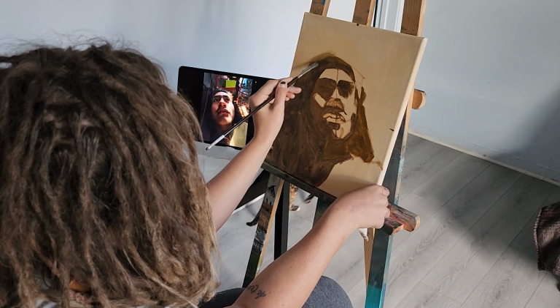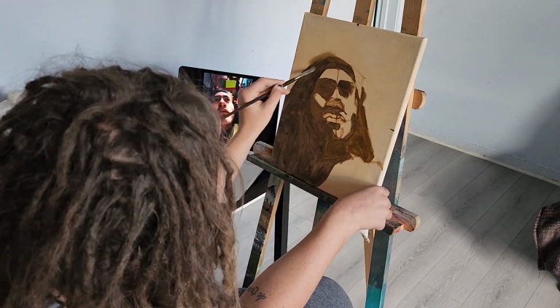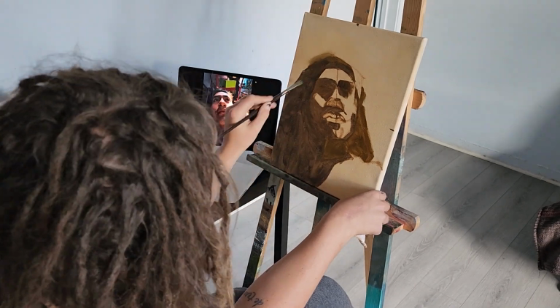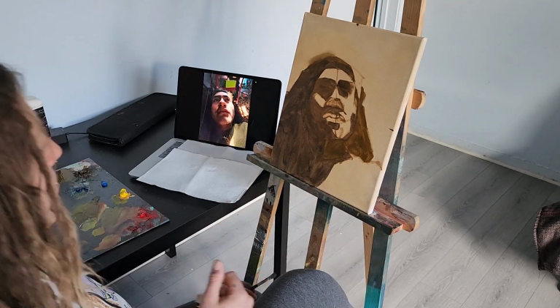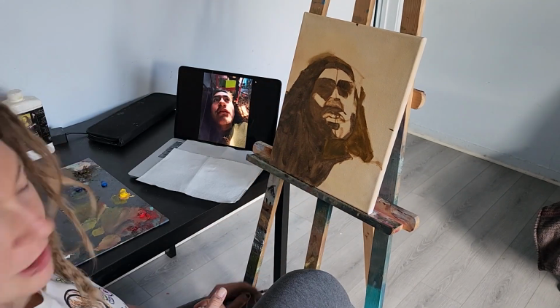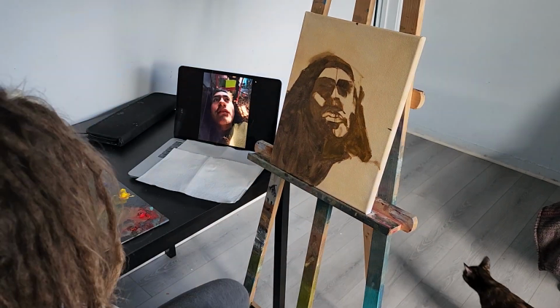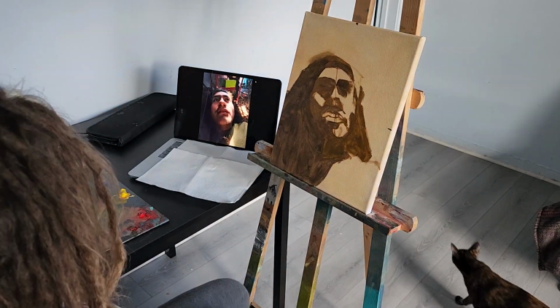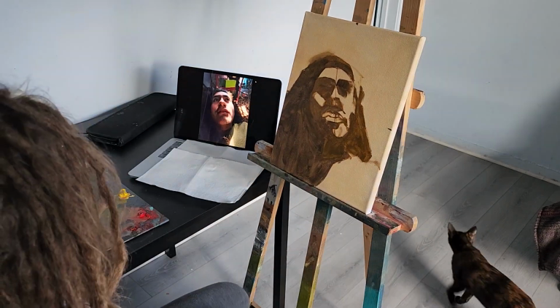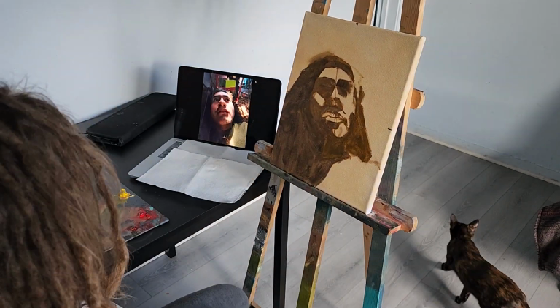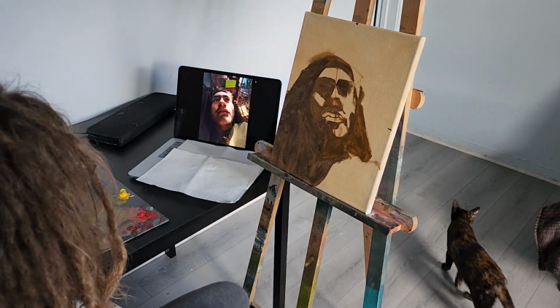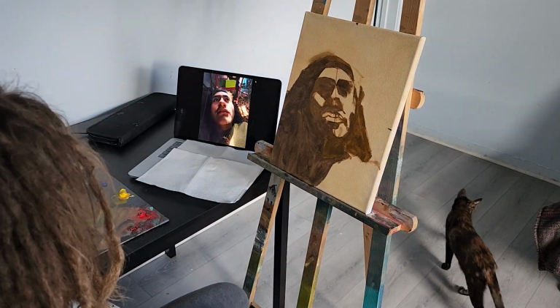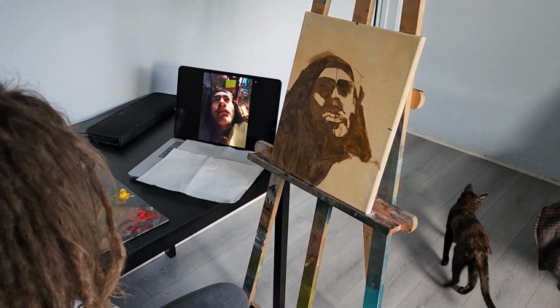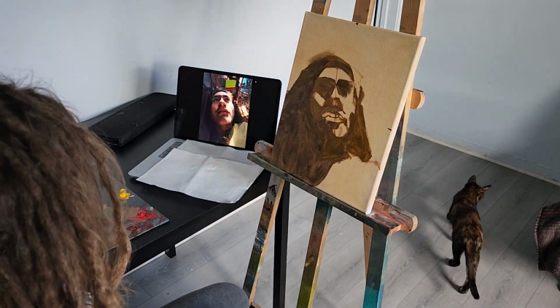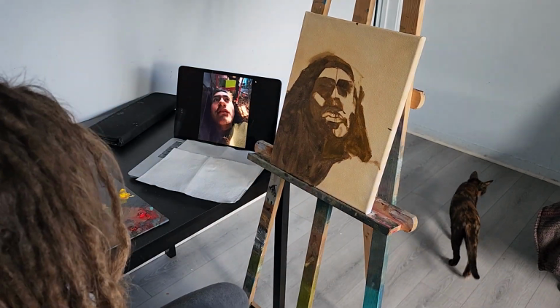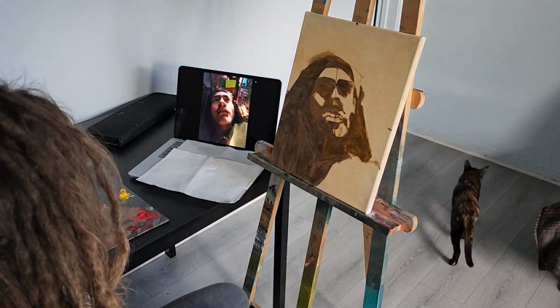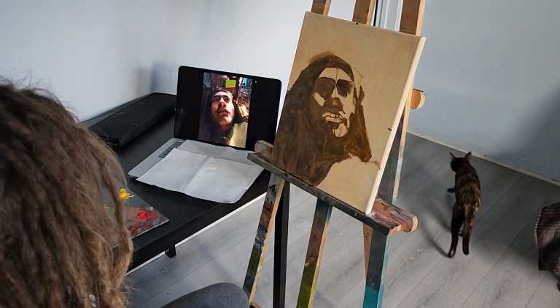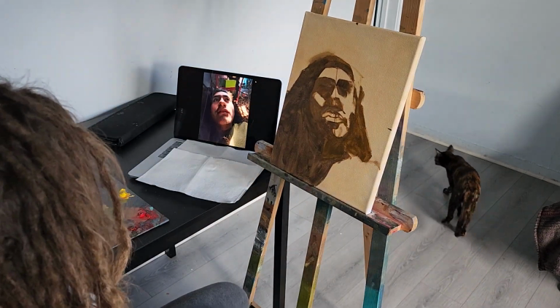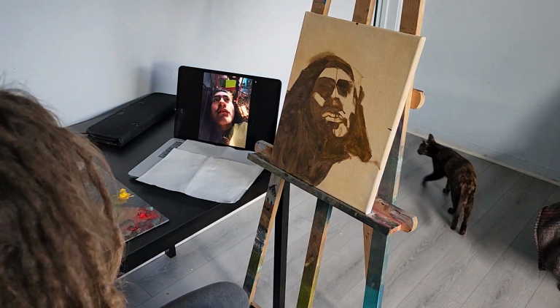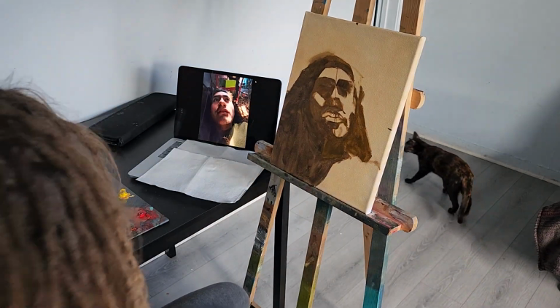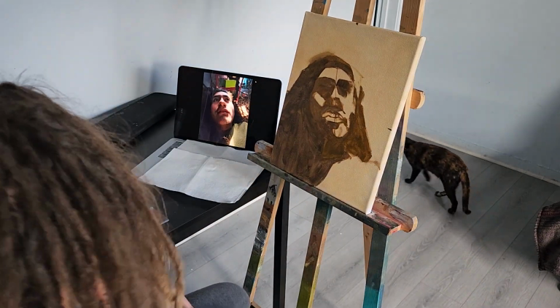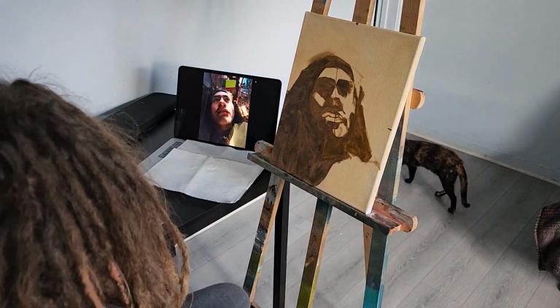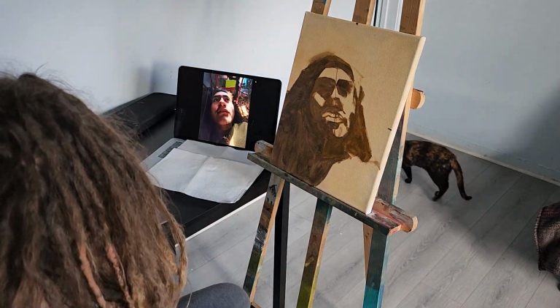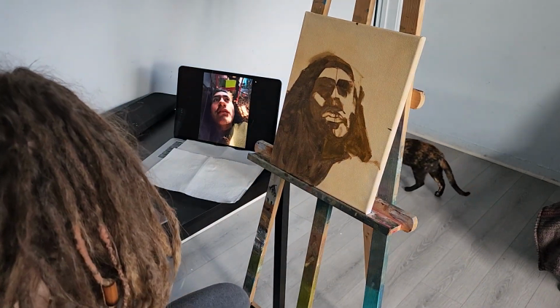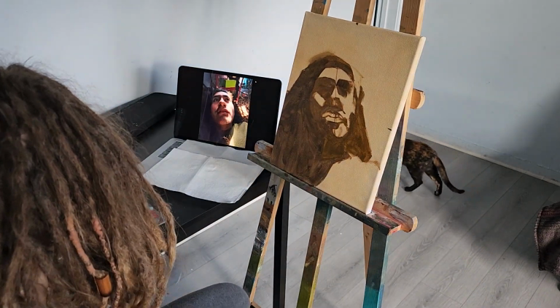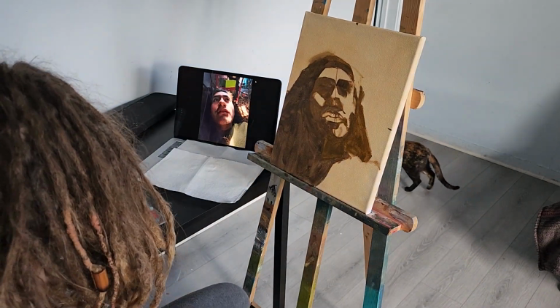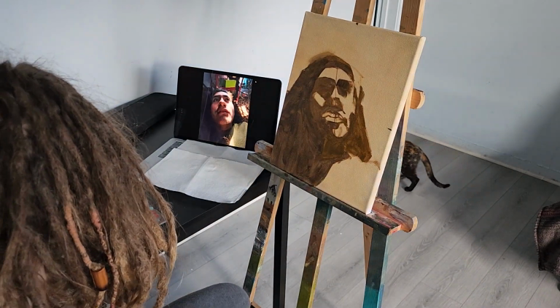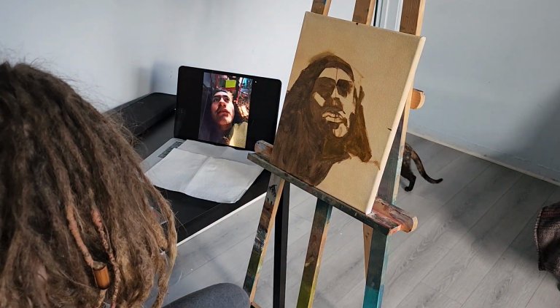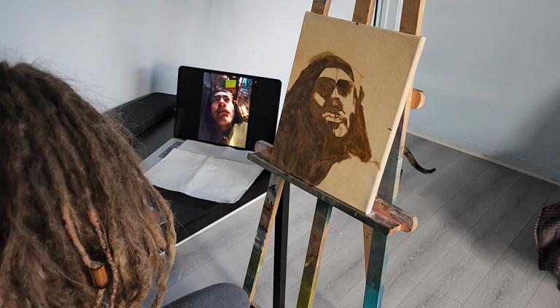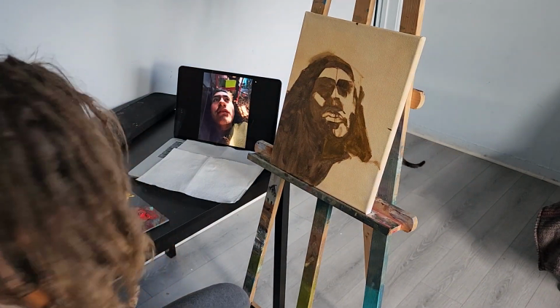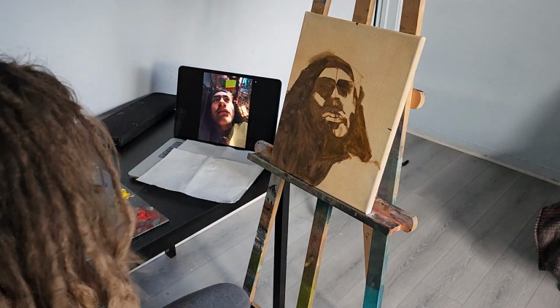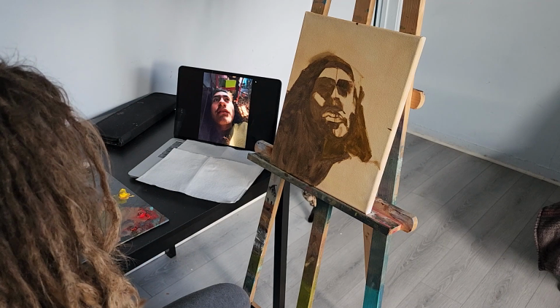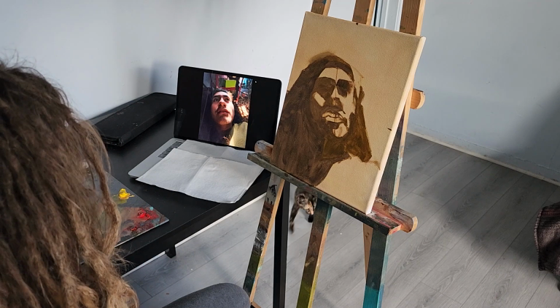I want it to seem like the light is passing through on that side, because the light is coming from the right side.